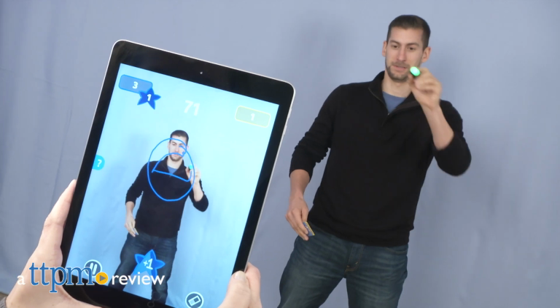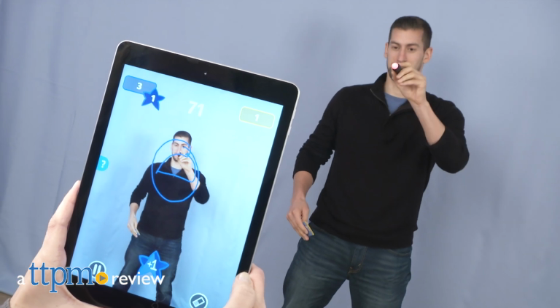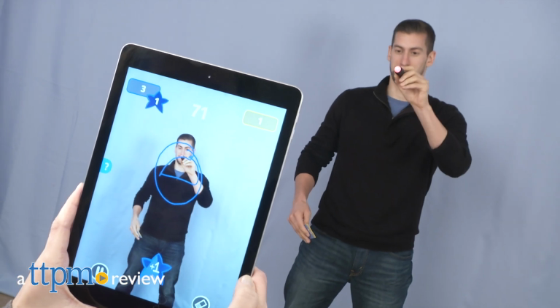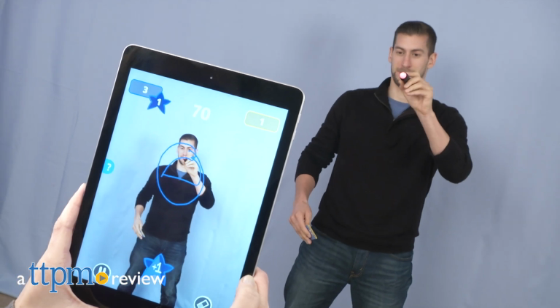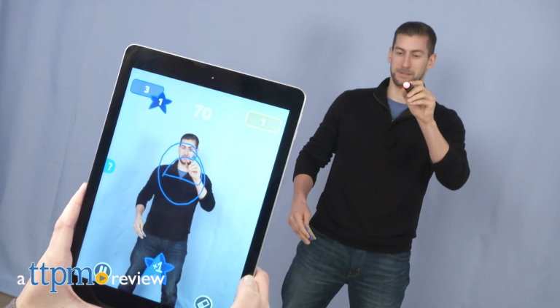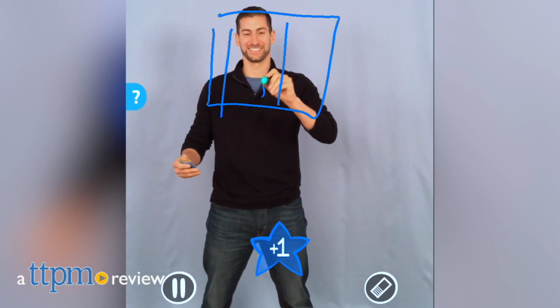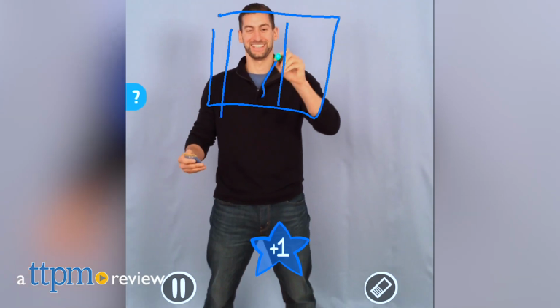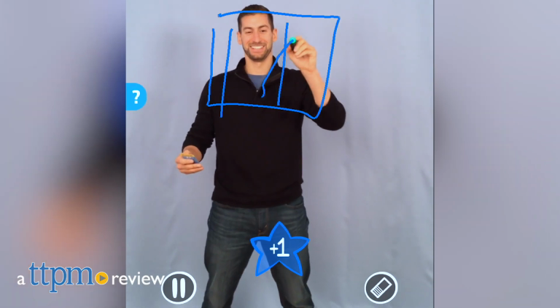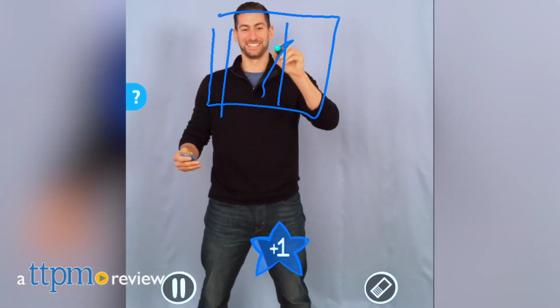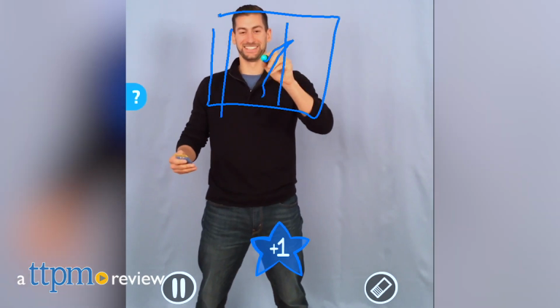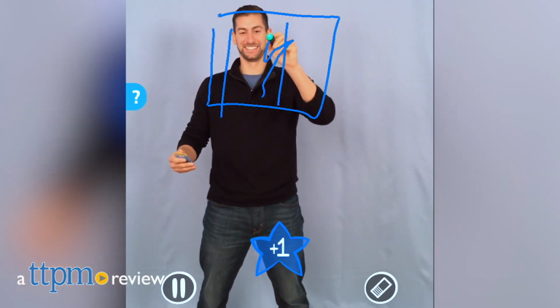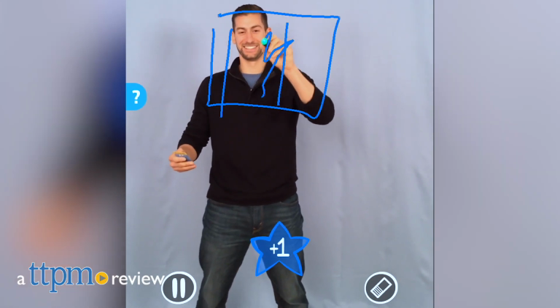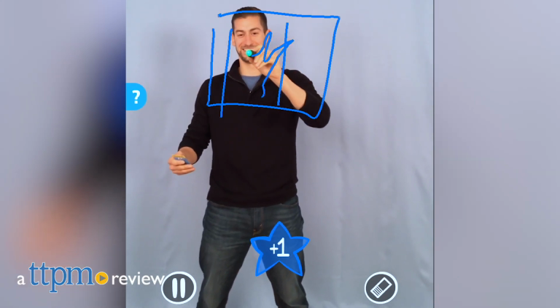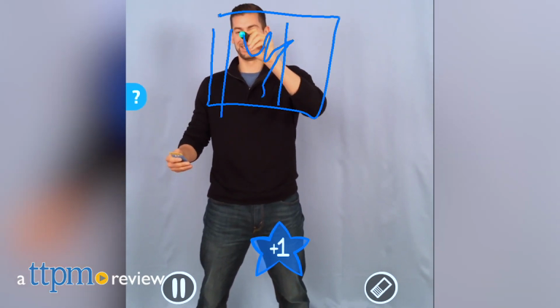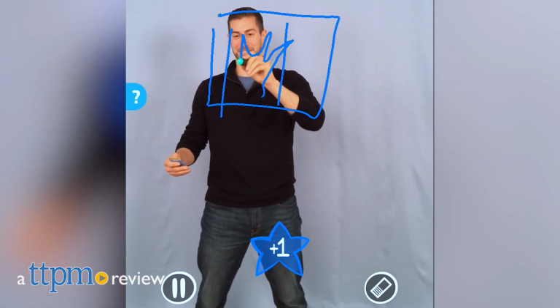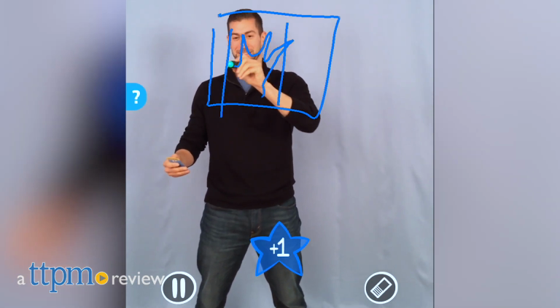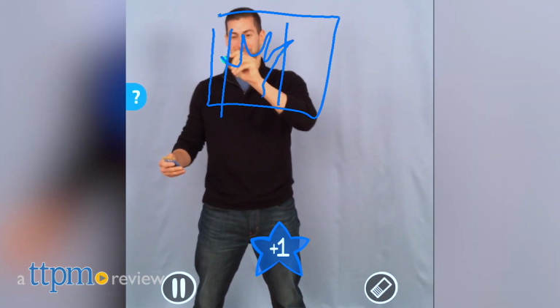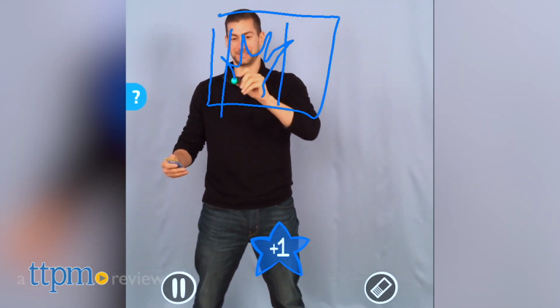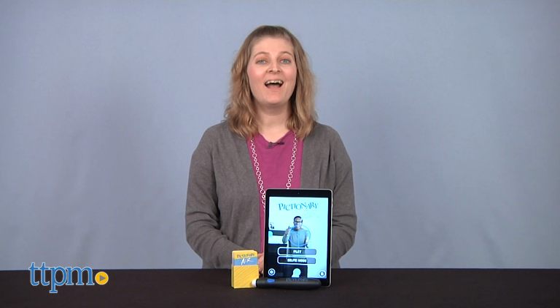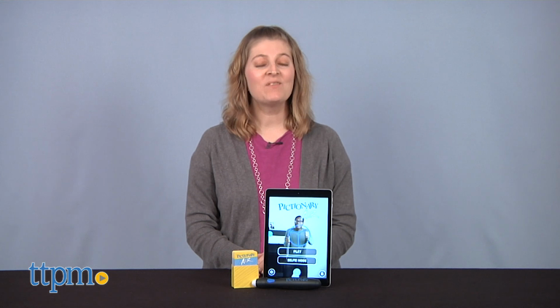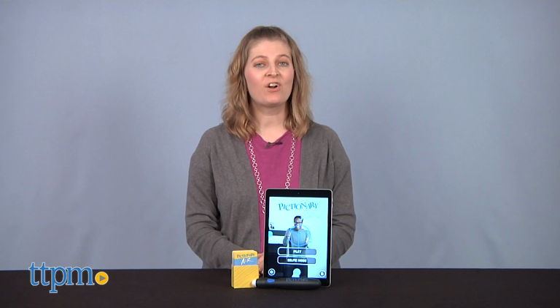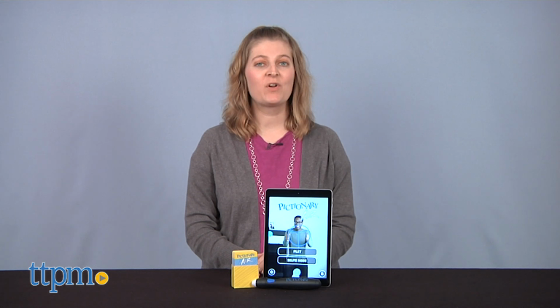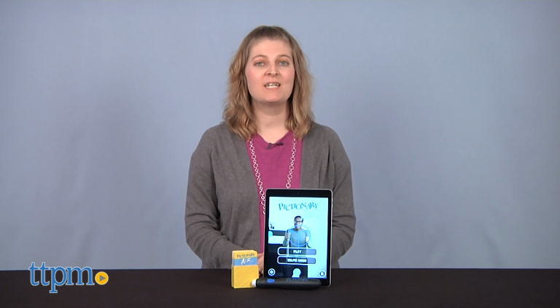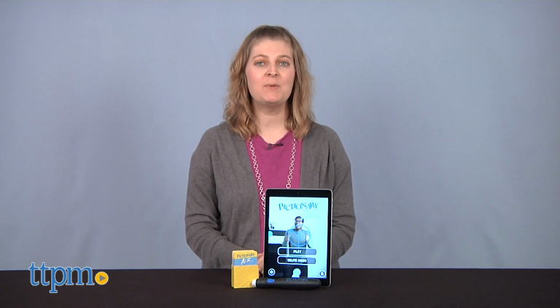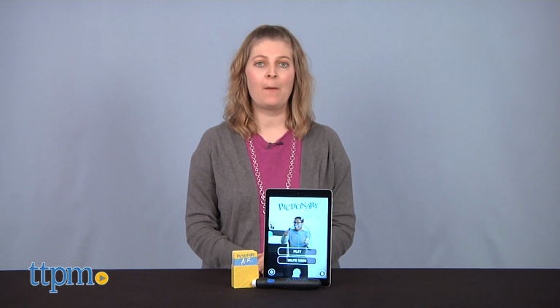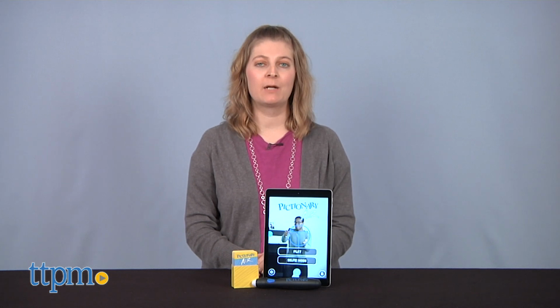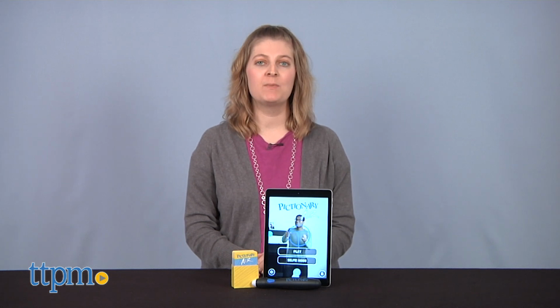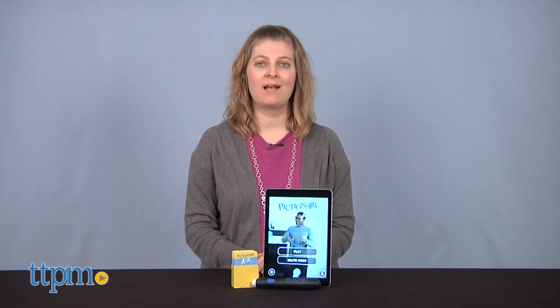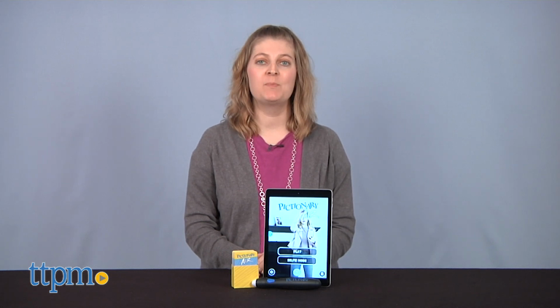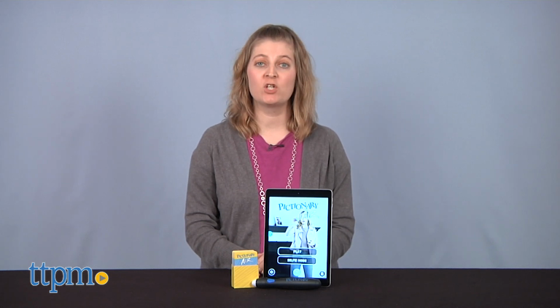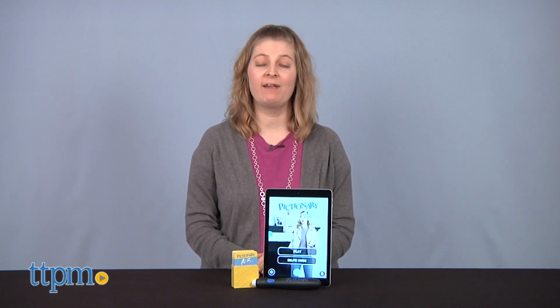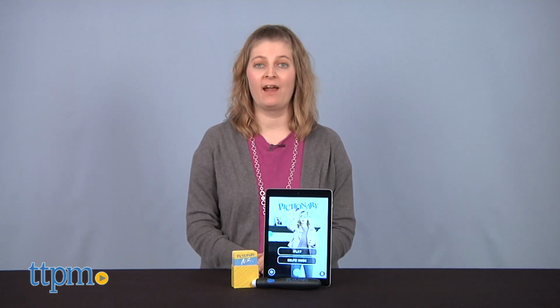This is a whole new way to play the classic drawing and guessing game. Hi, I'm Laurie from TTPM, here with Mattel's Pictionary Air.